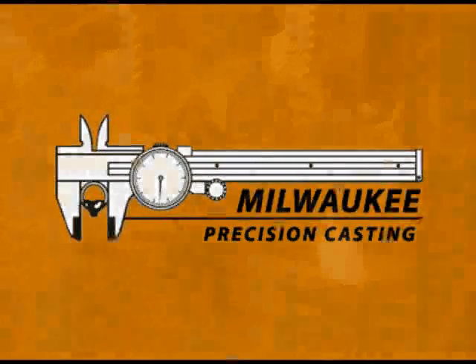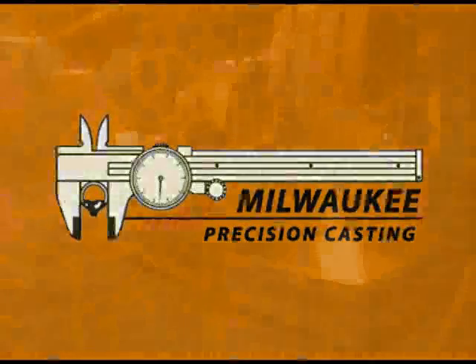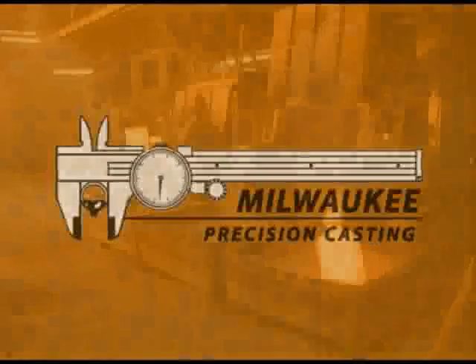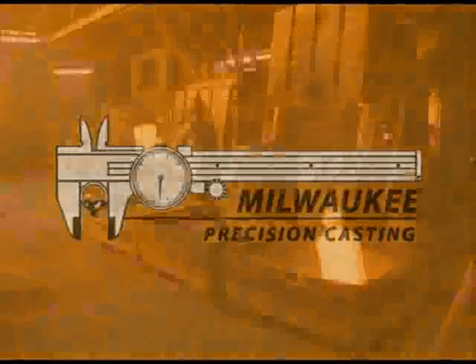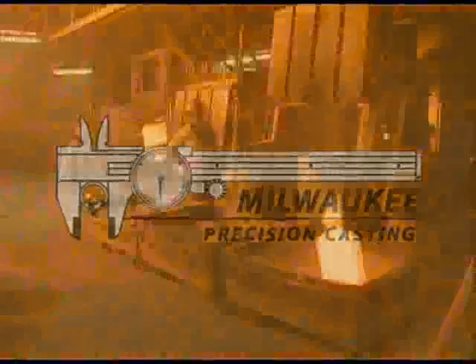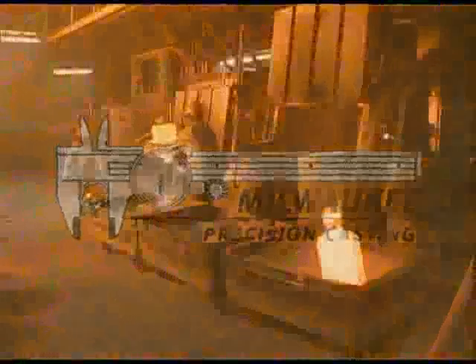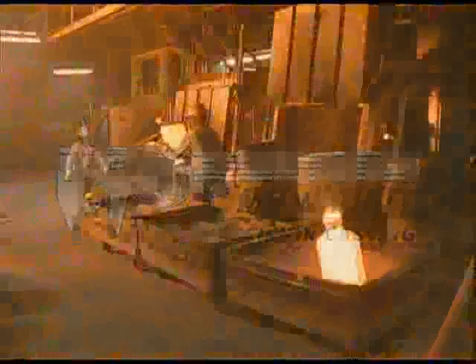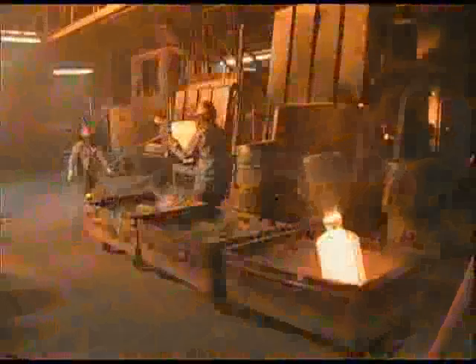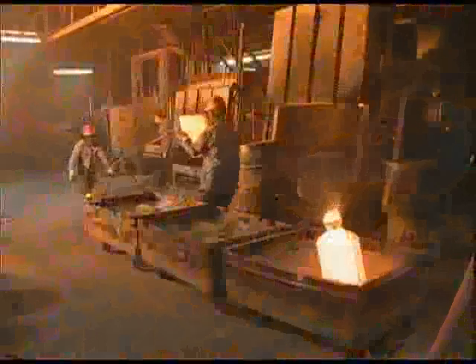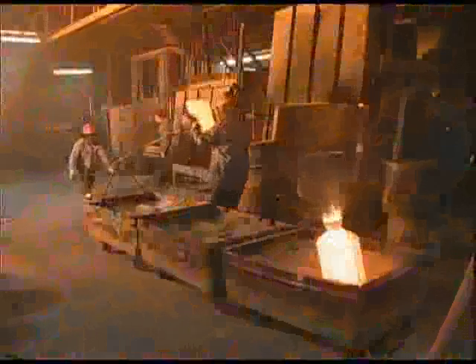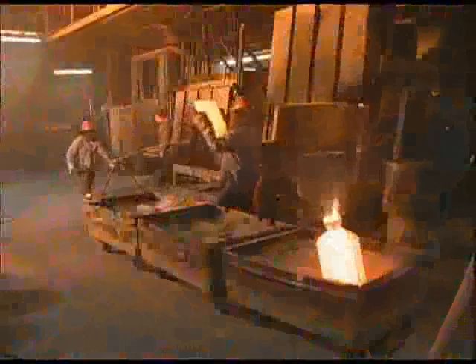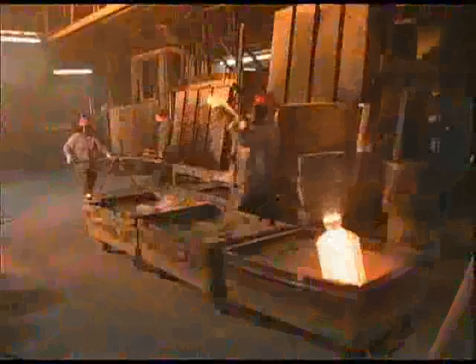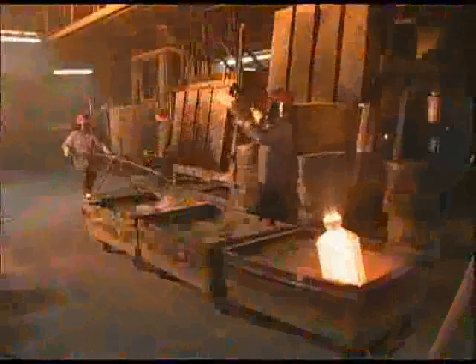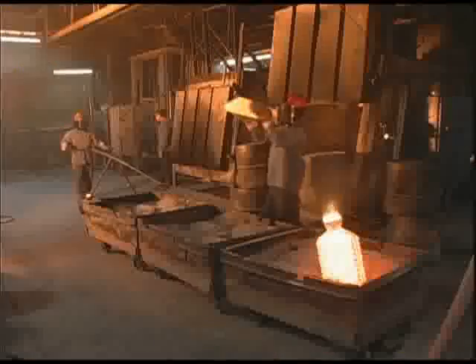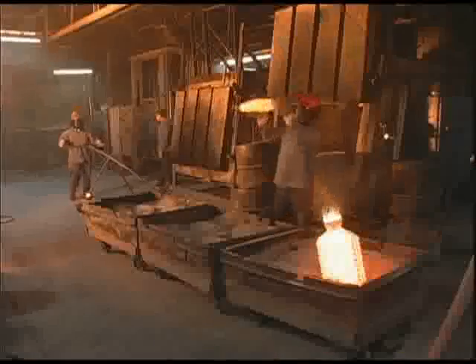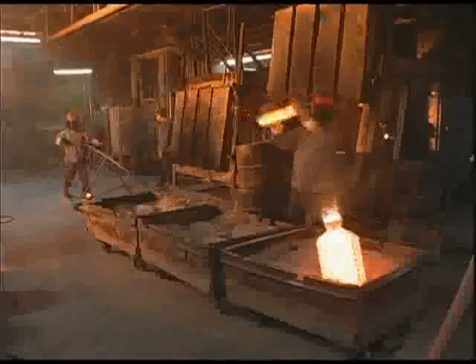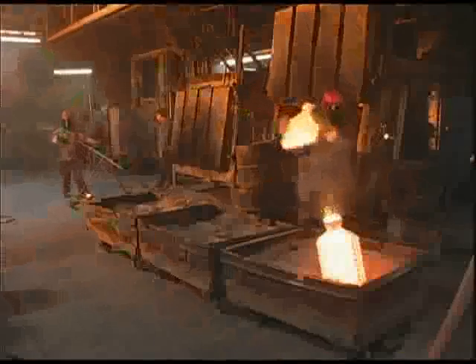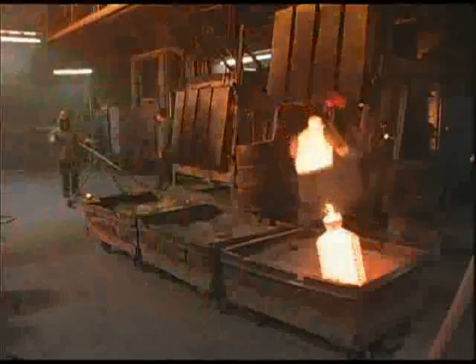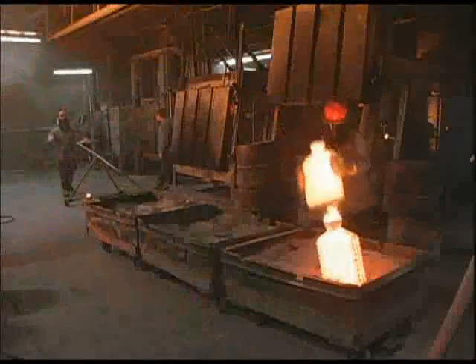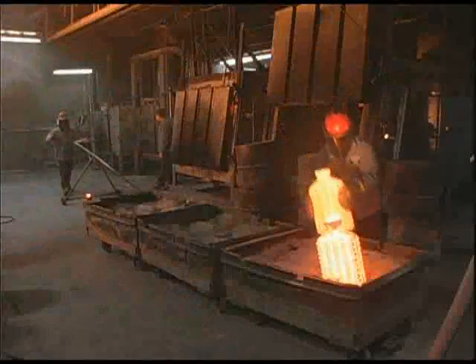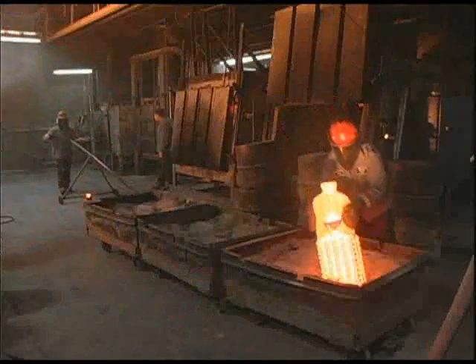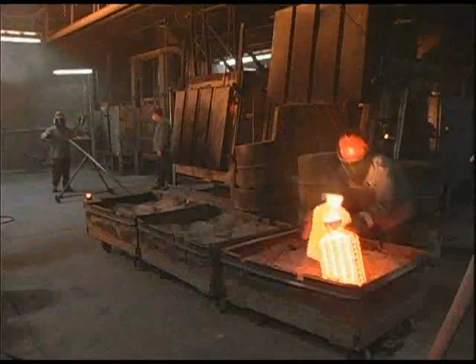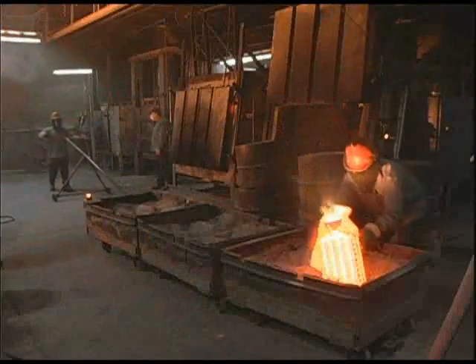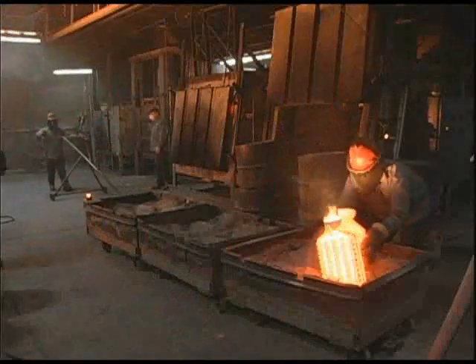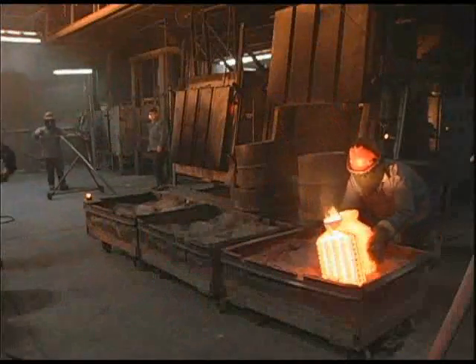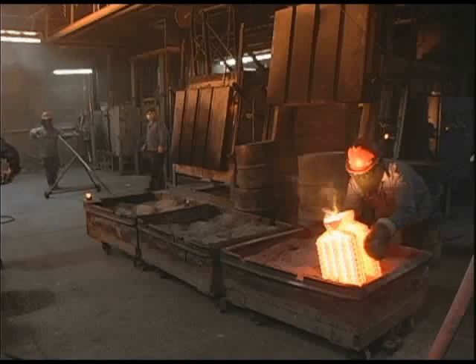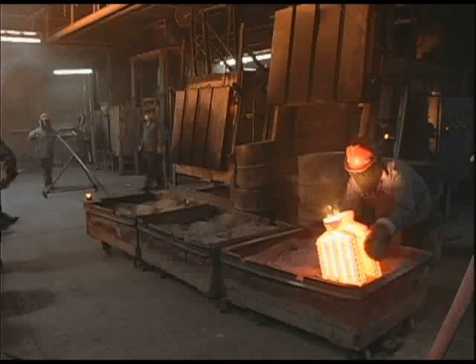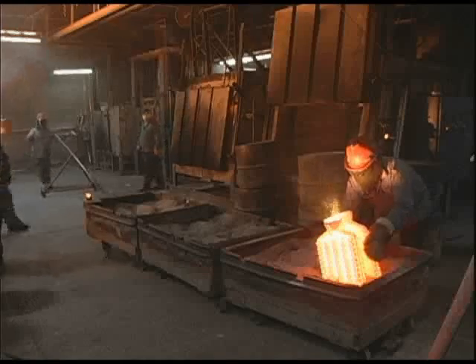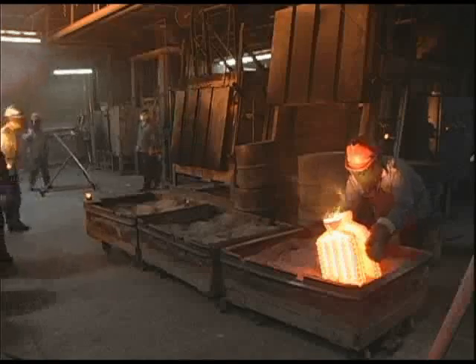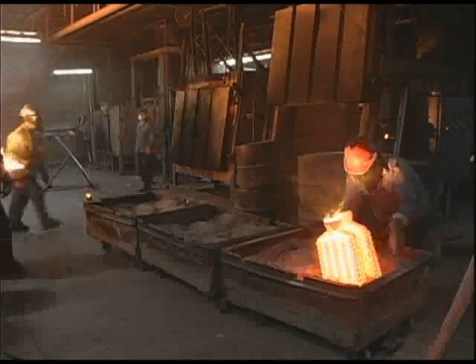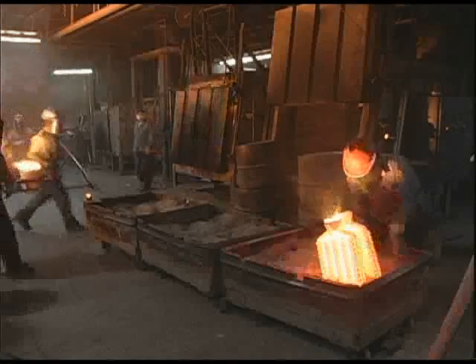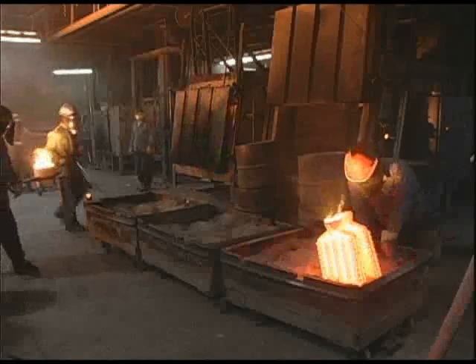Welcome to Milwaukee Precision Casting, the premier foundry in the investment casting industry.